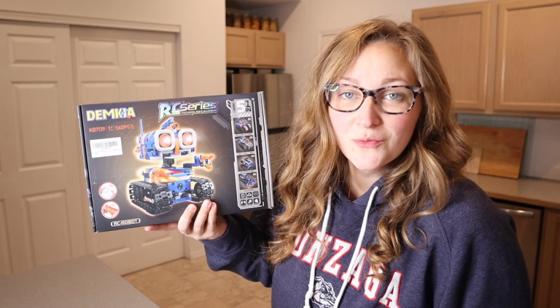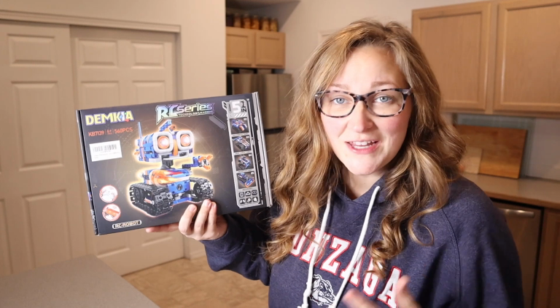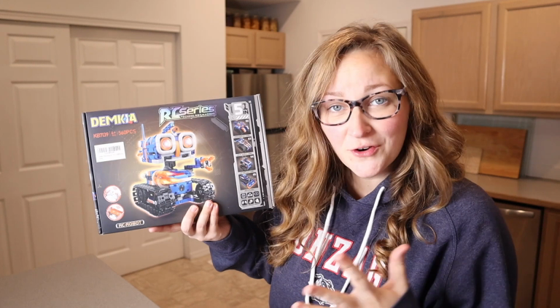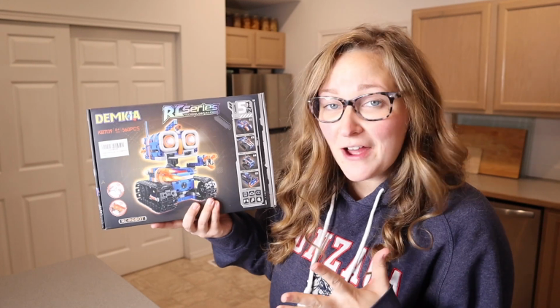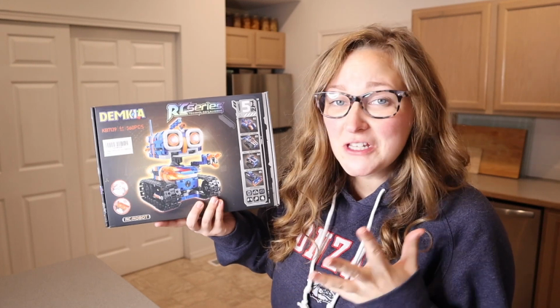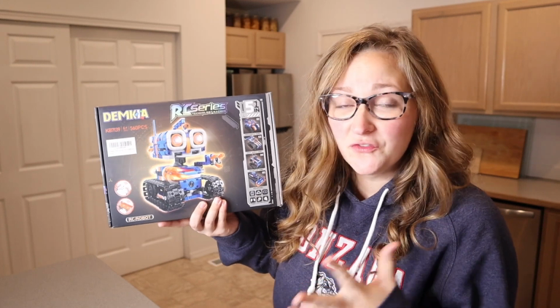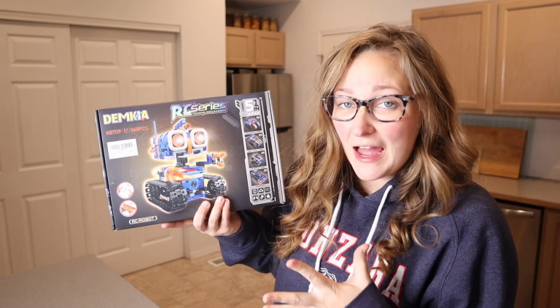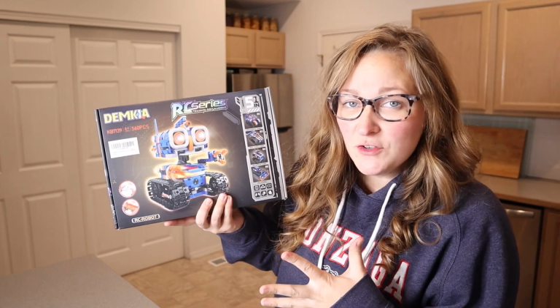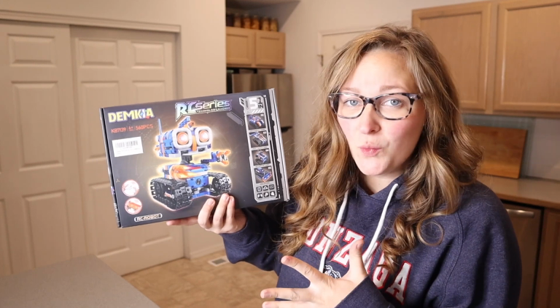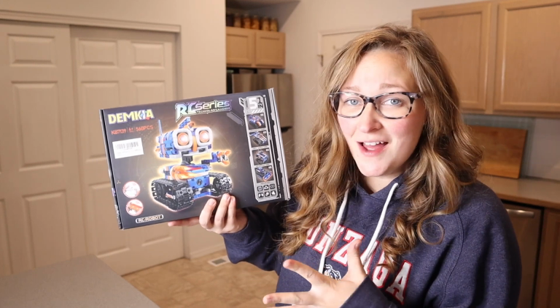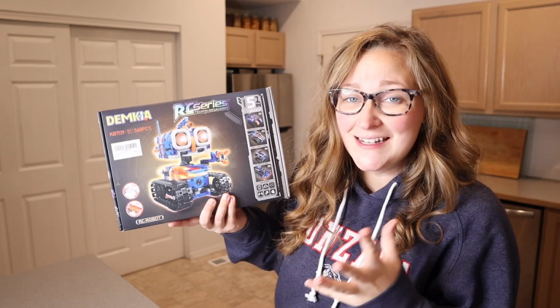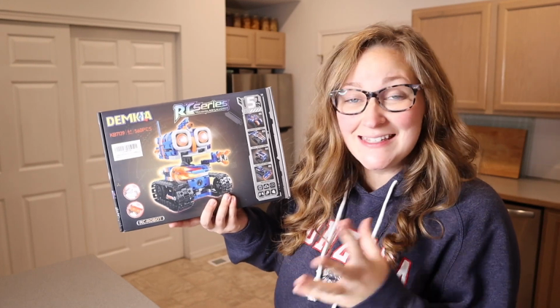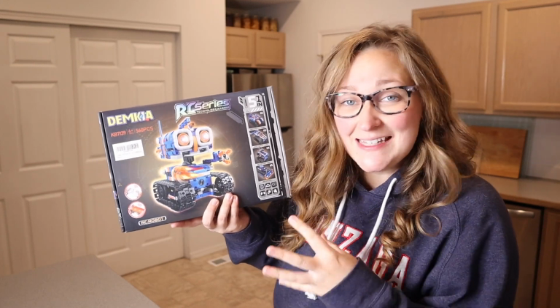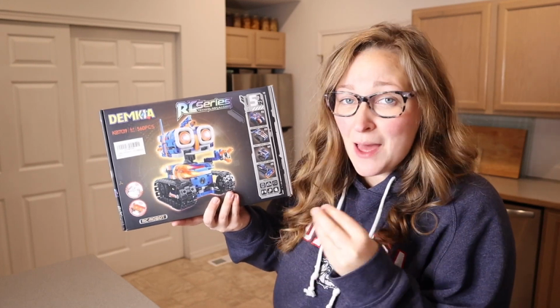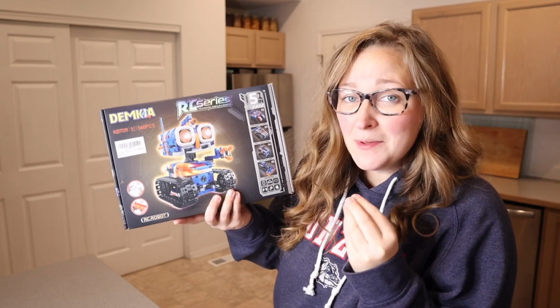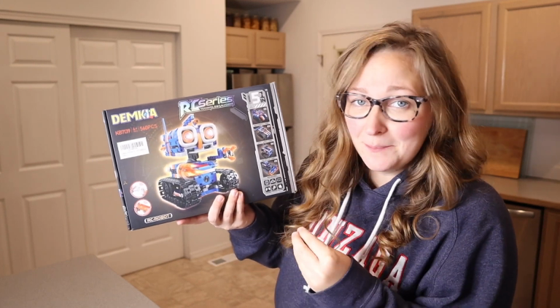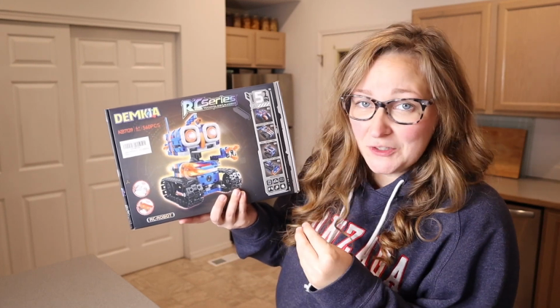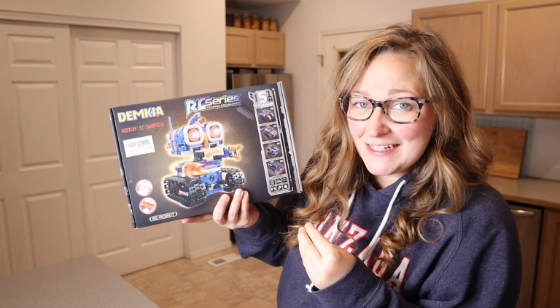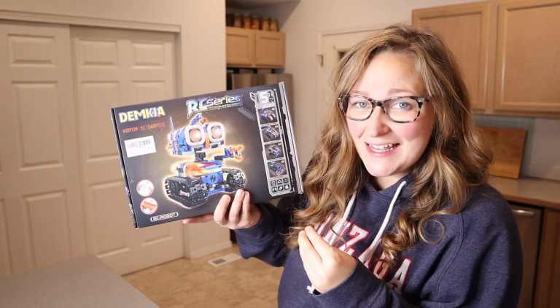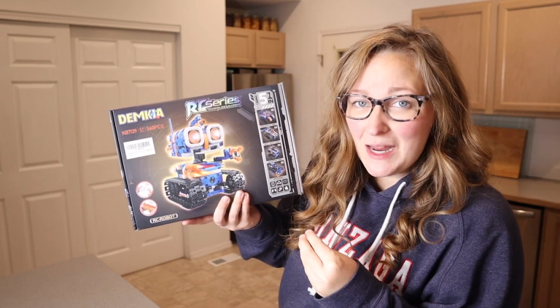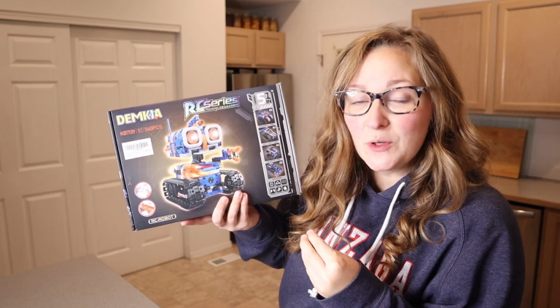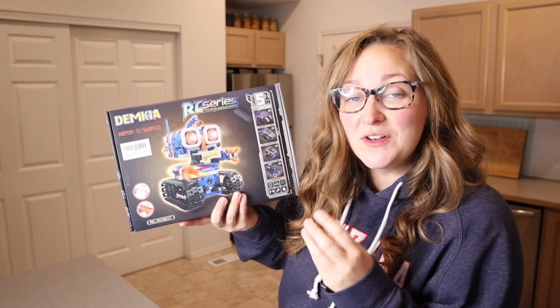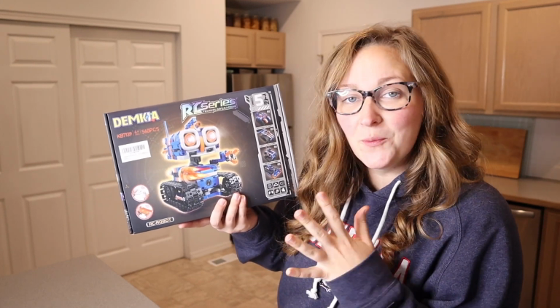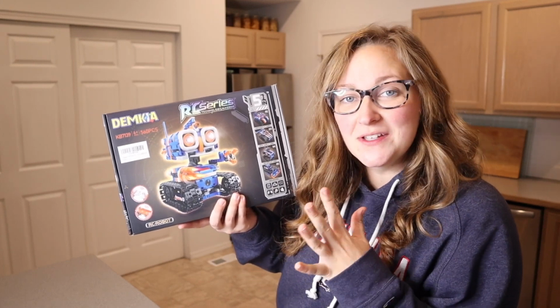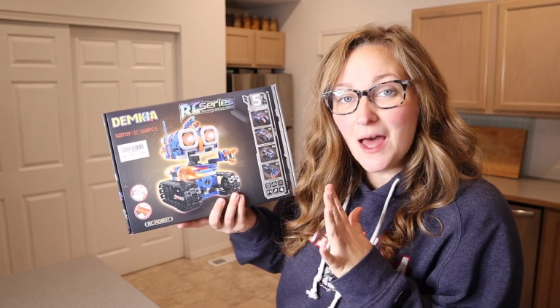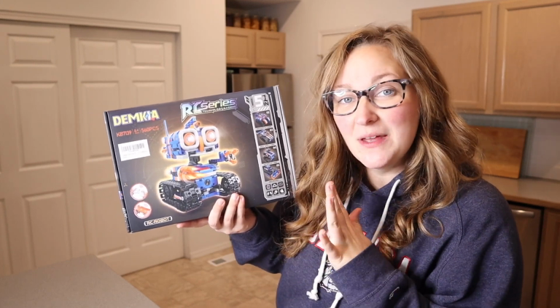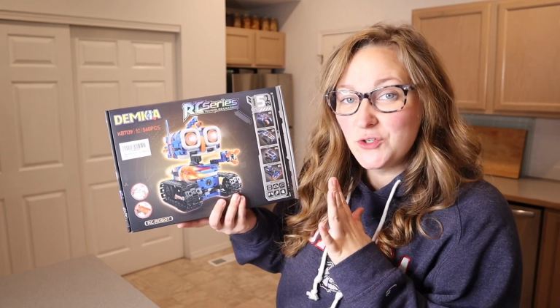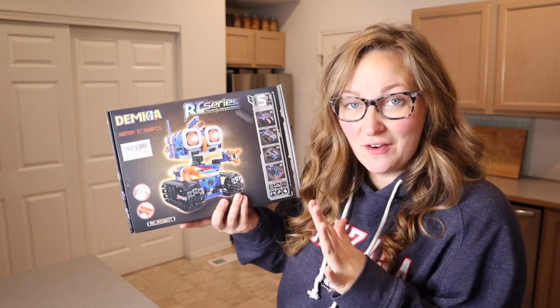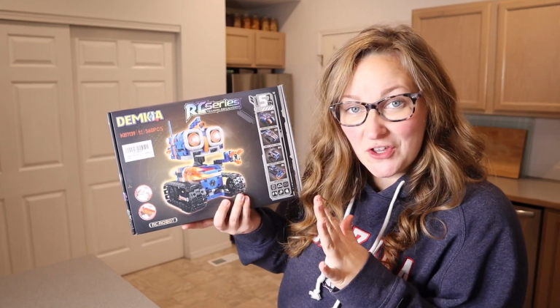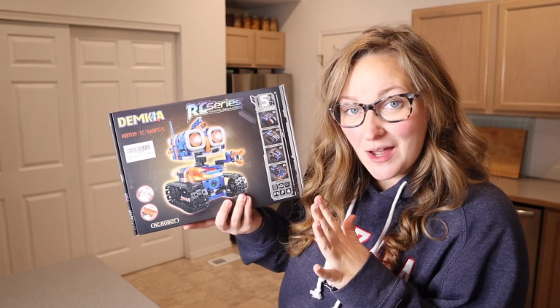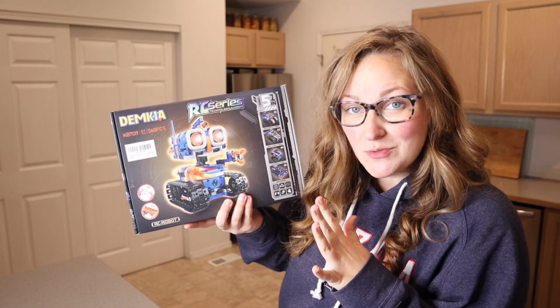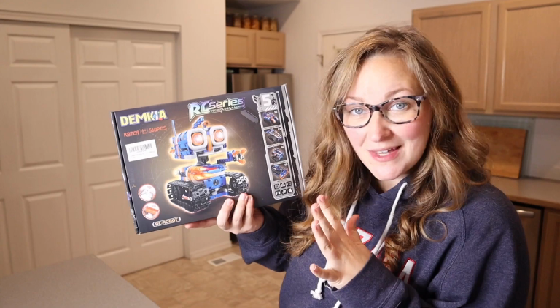Right here I have this five-in-one STEM building kit. I'm going to go ahead and open this up and show you everything it comes with.